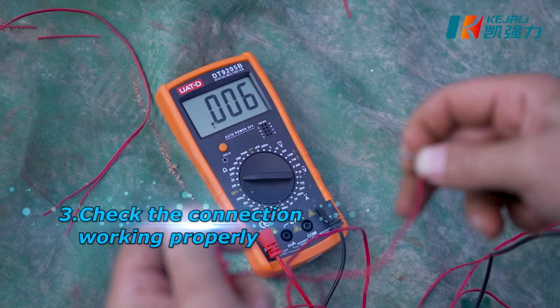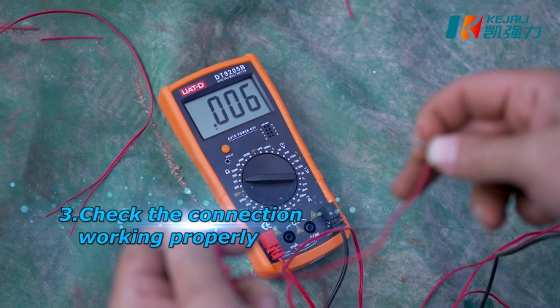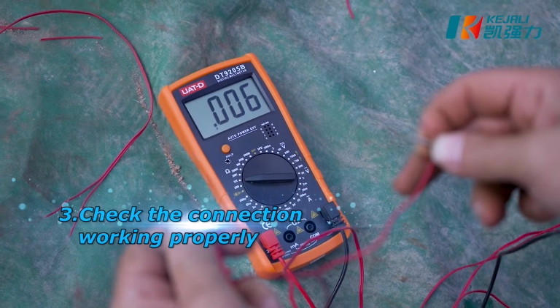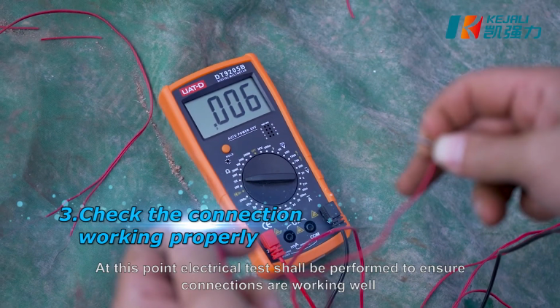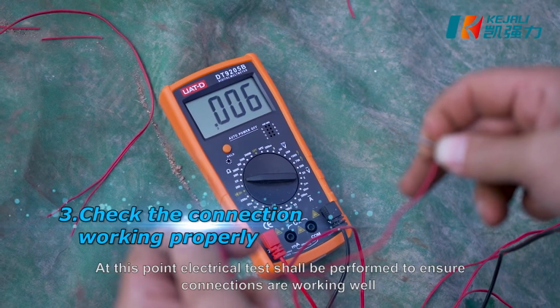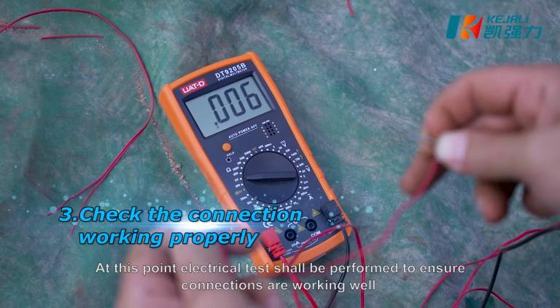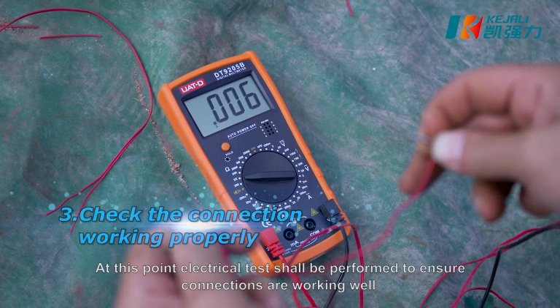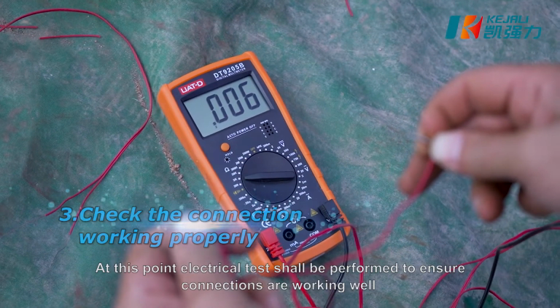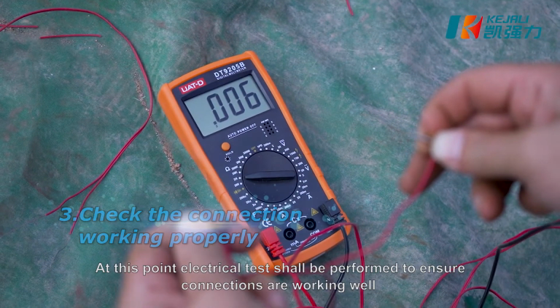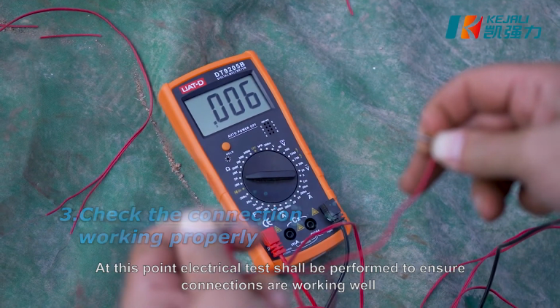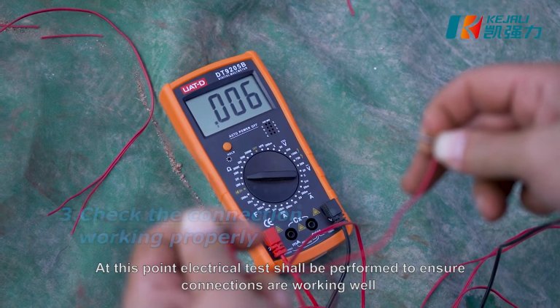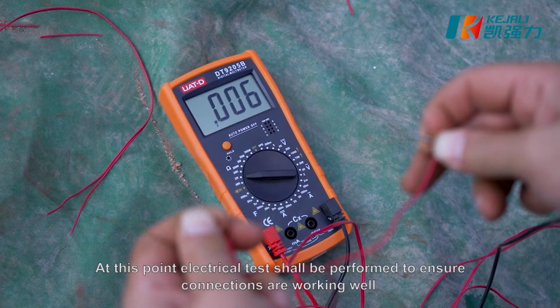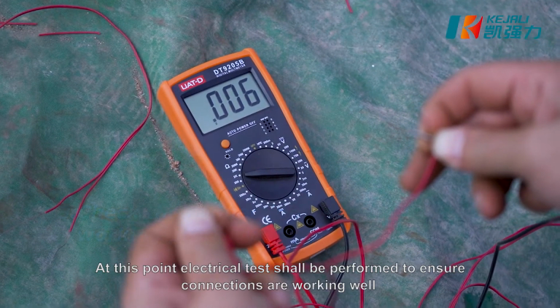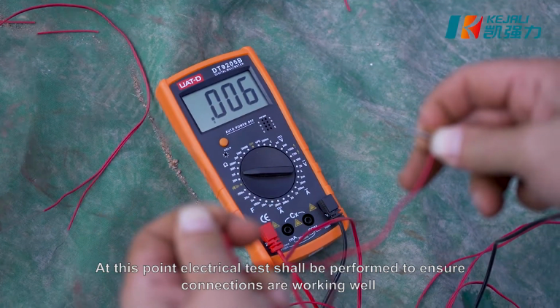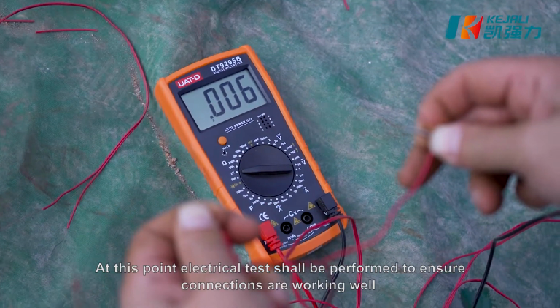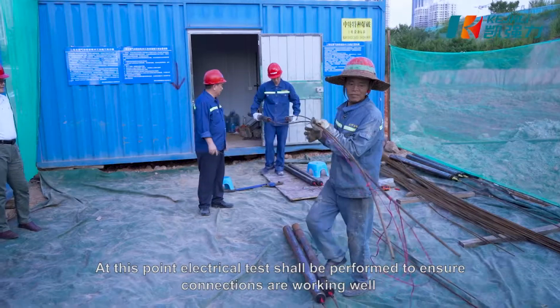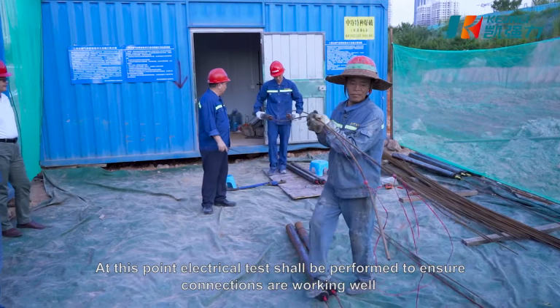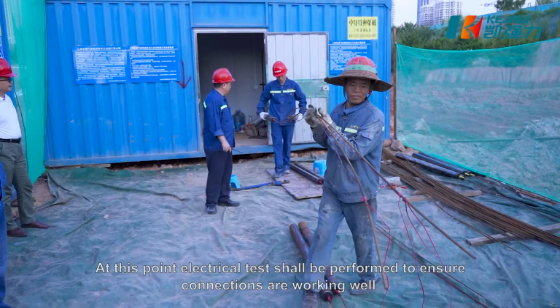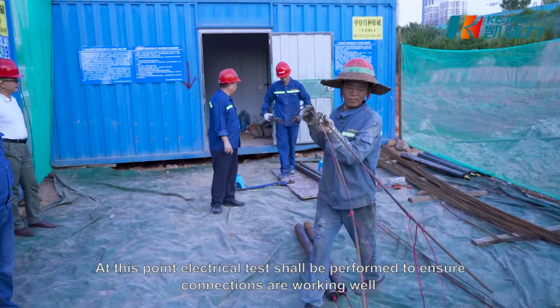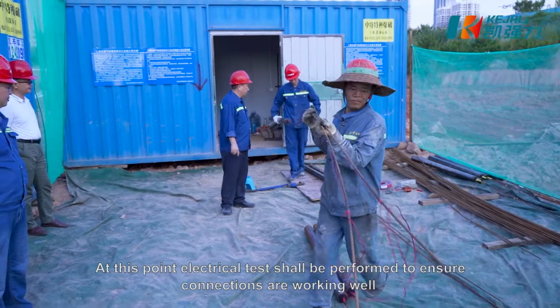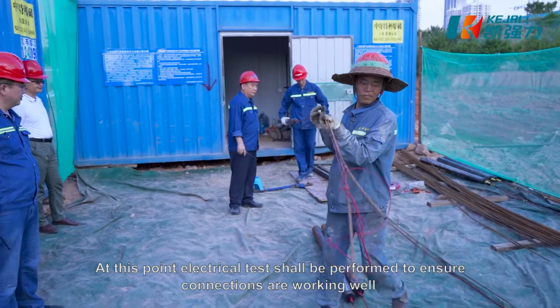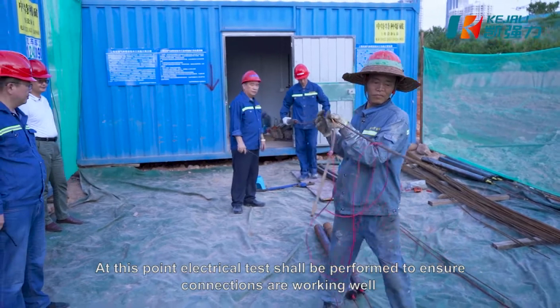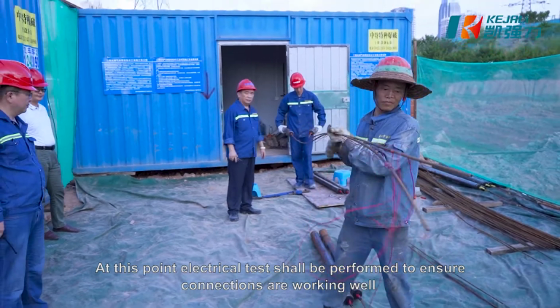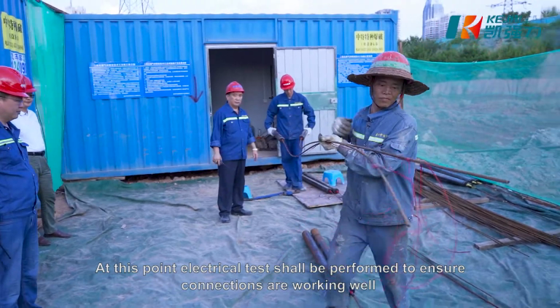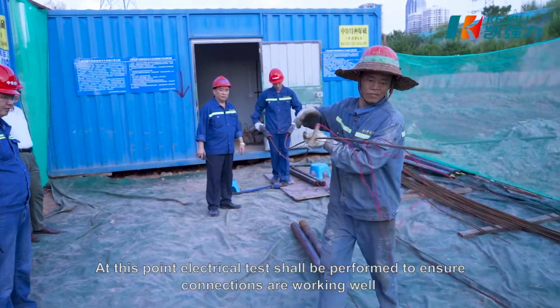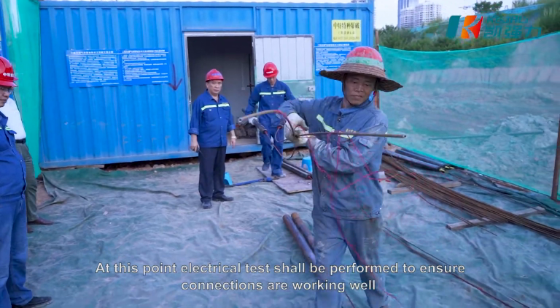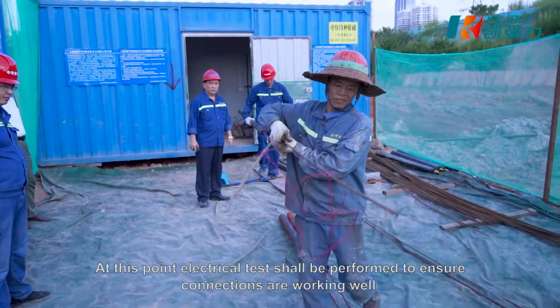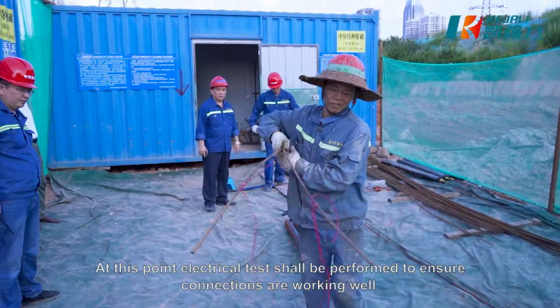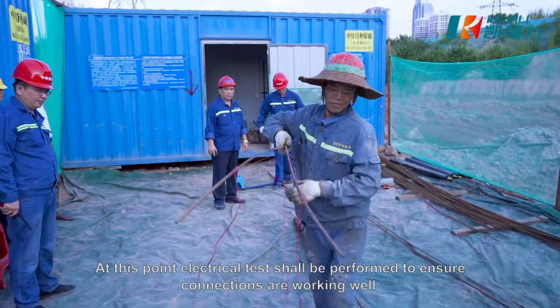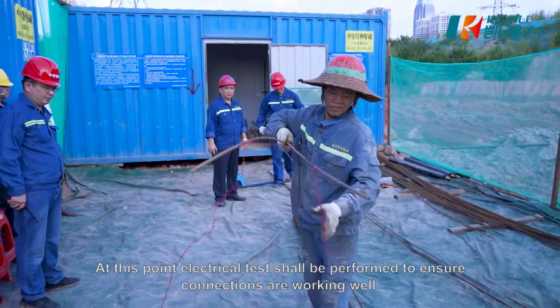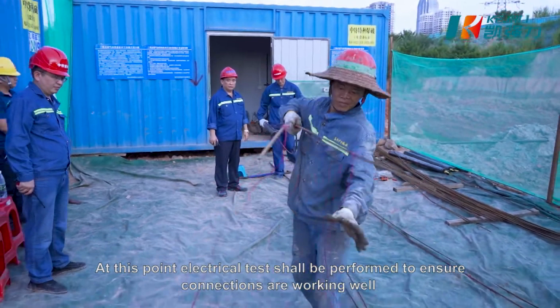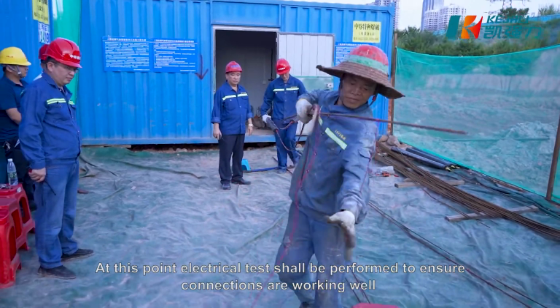At this point, electrical tests shall be performed to ensure connections are working well.